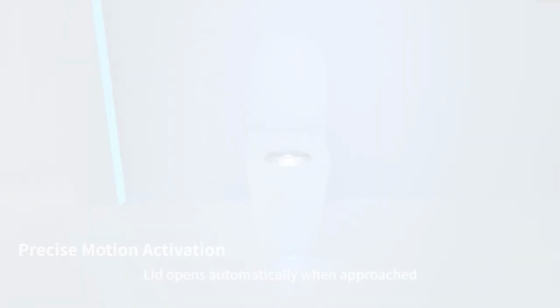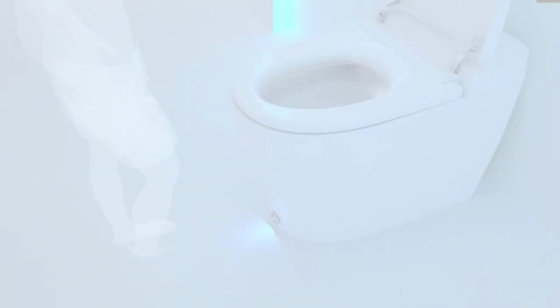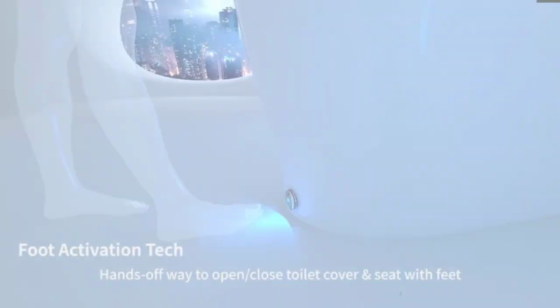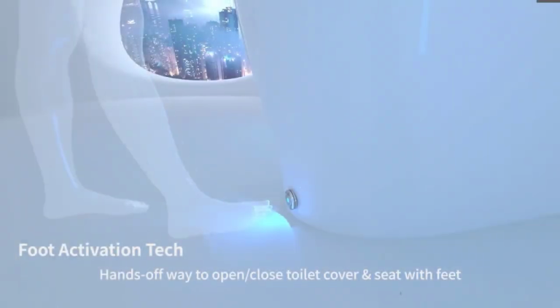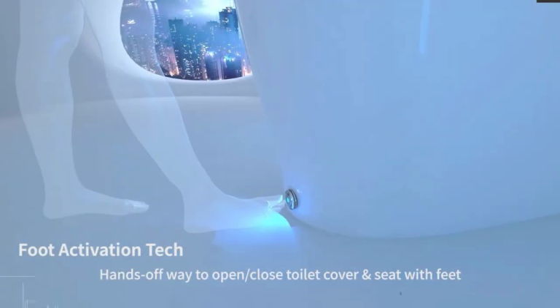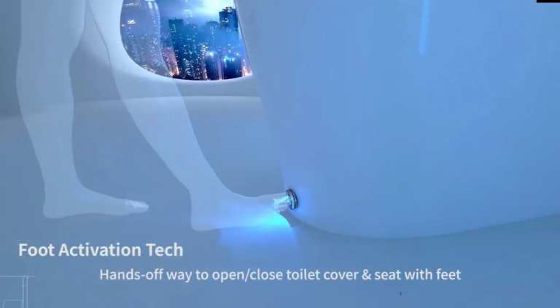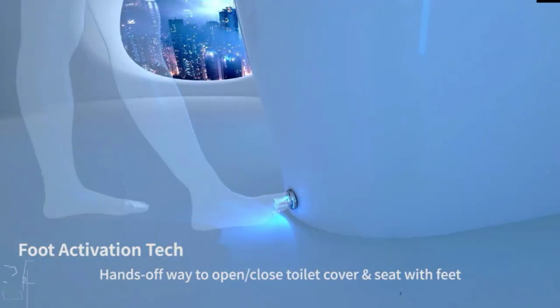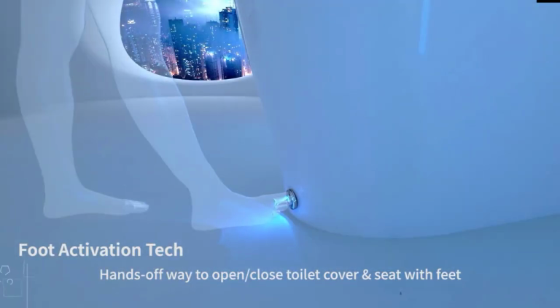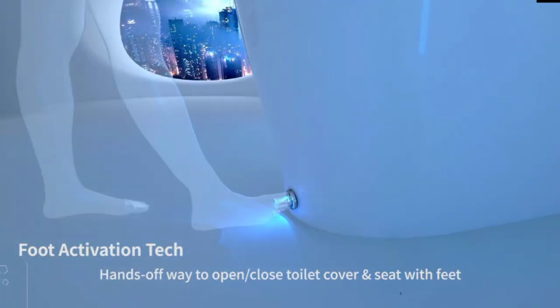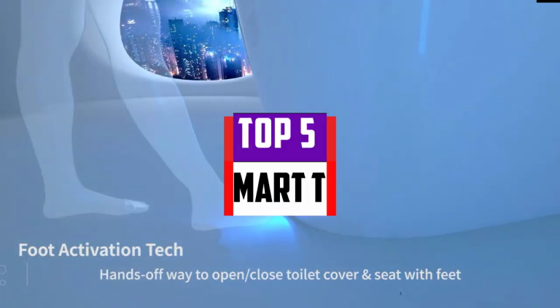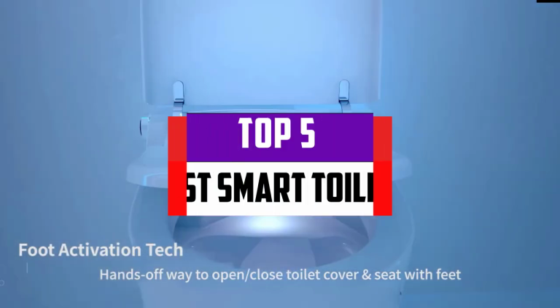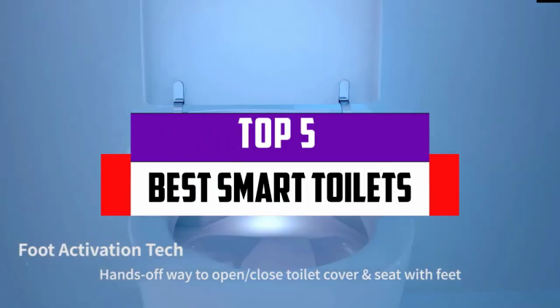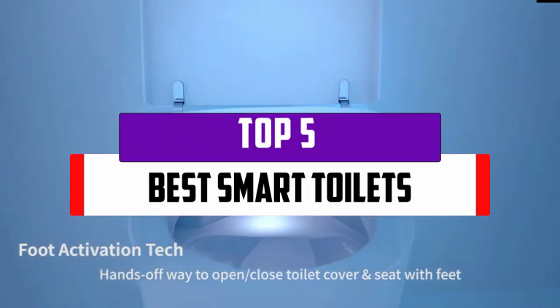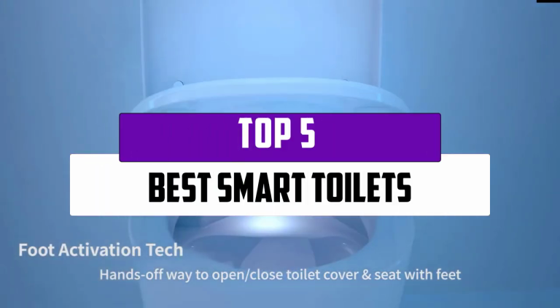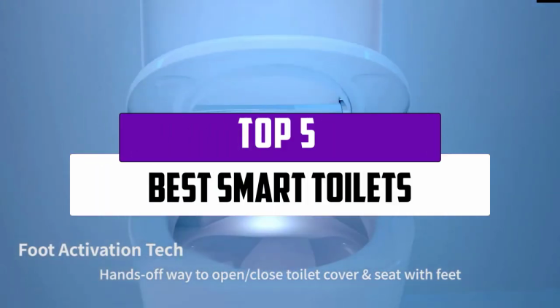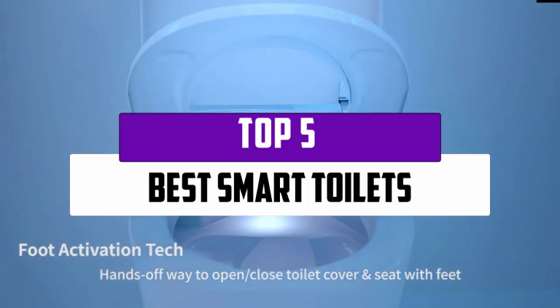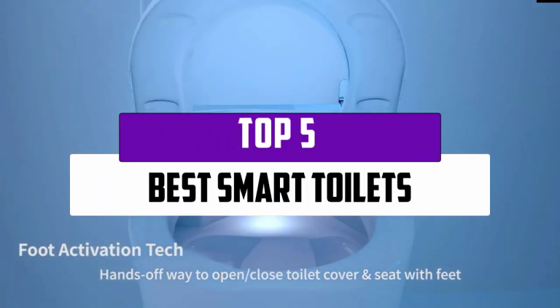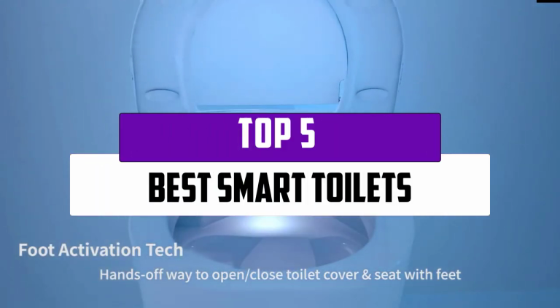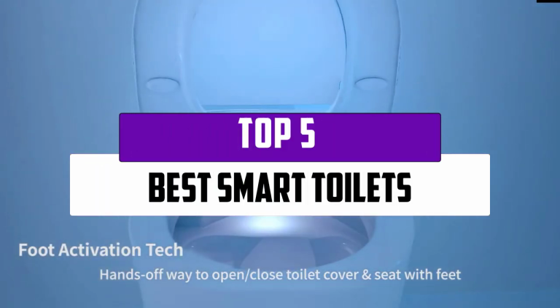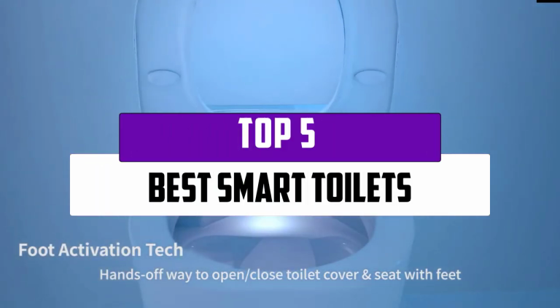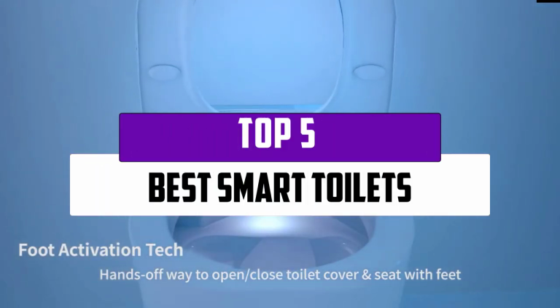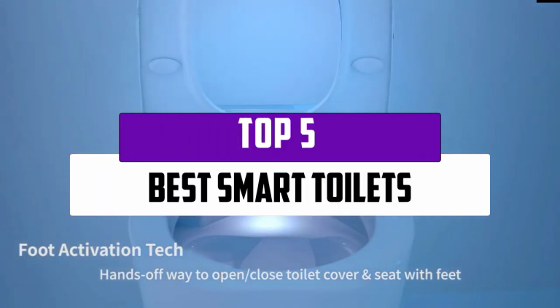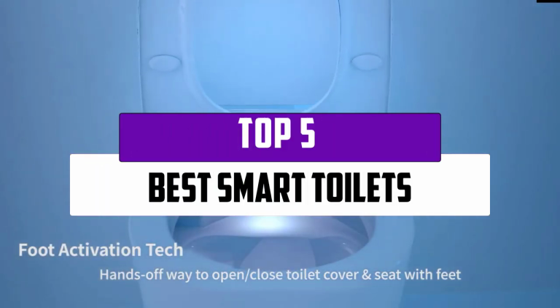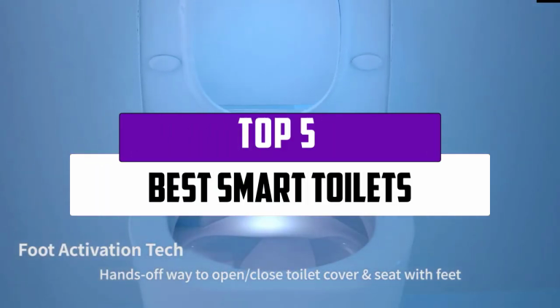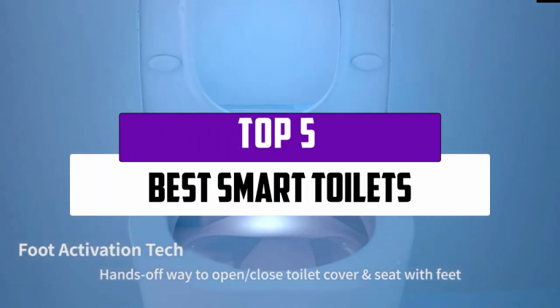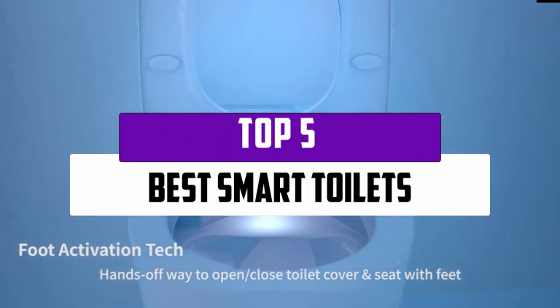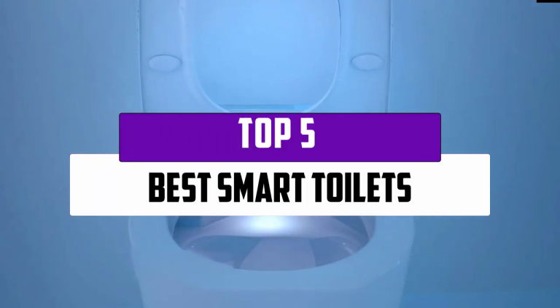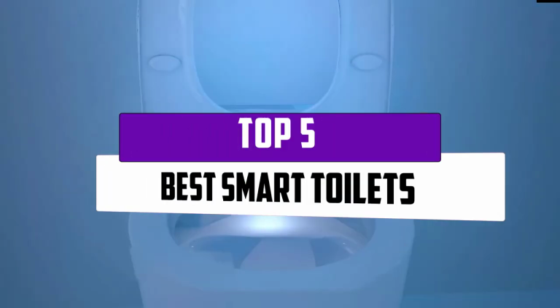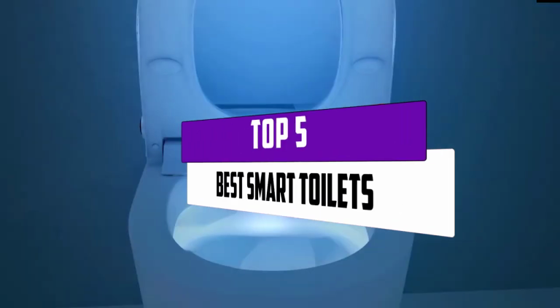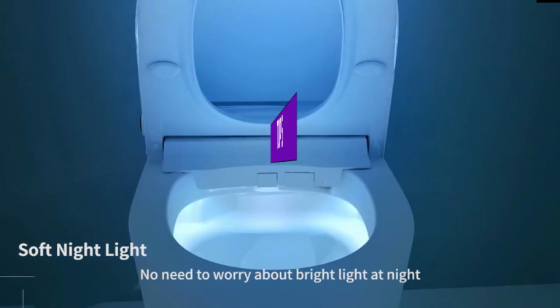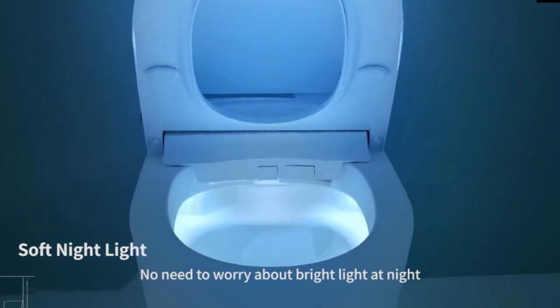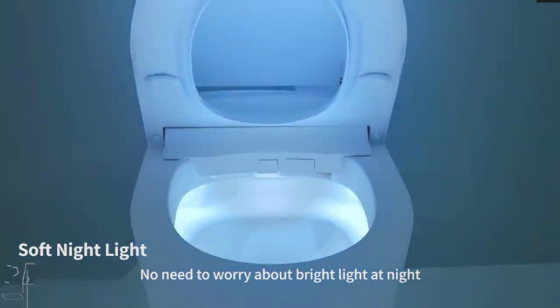Hi guys, in this video we will look at the top 5 best smart toilets that are available on the market today.